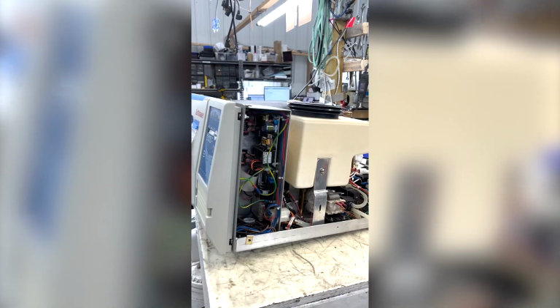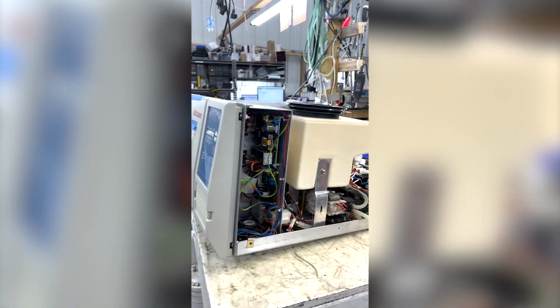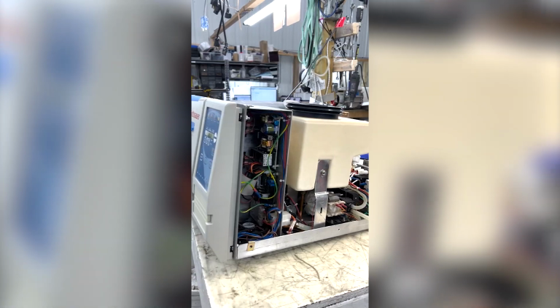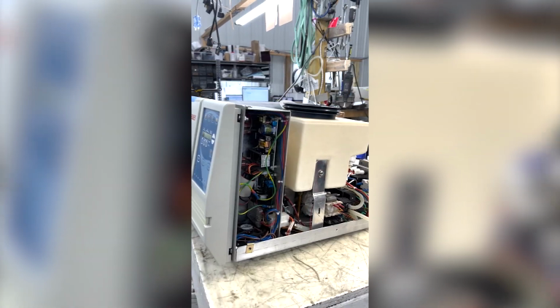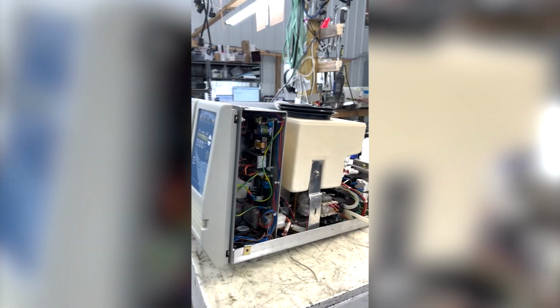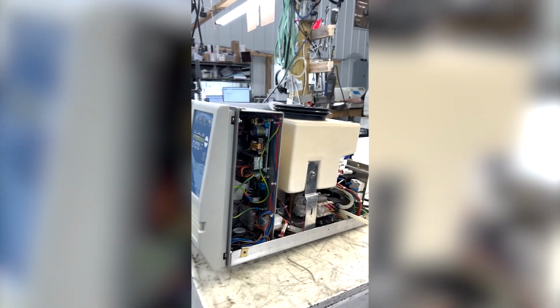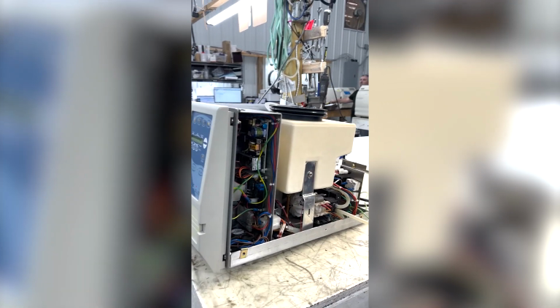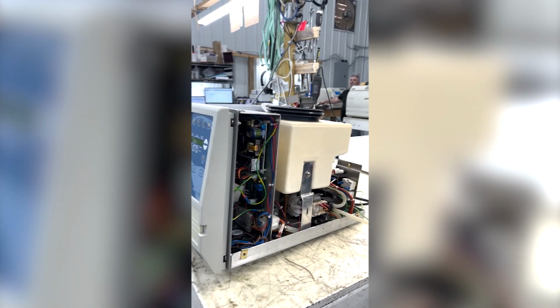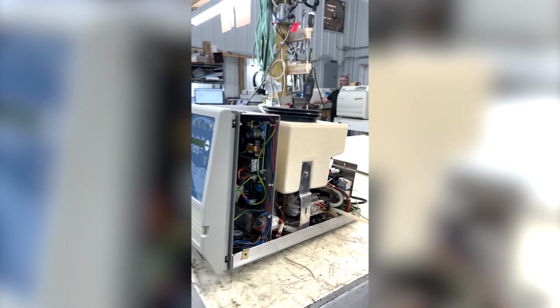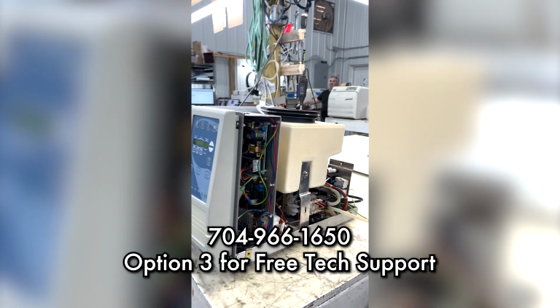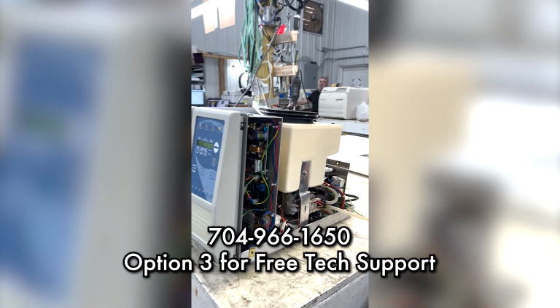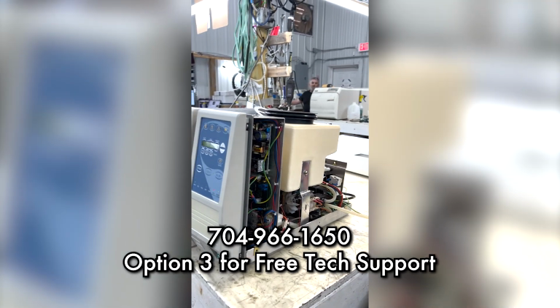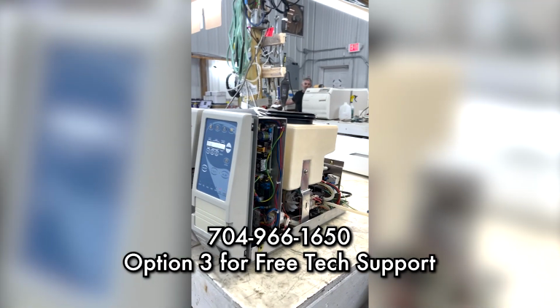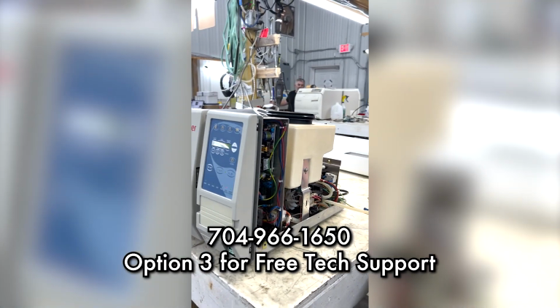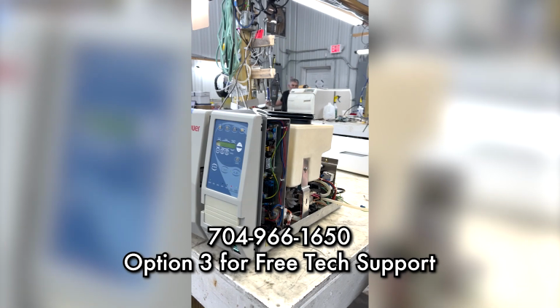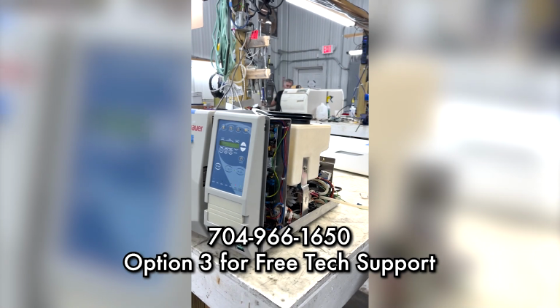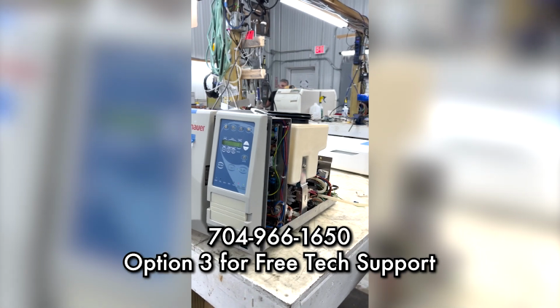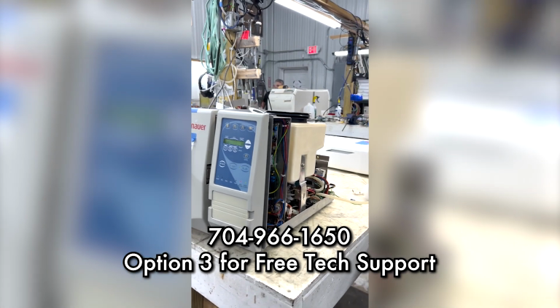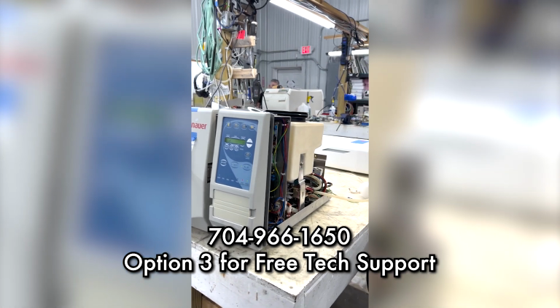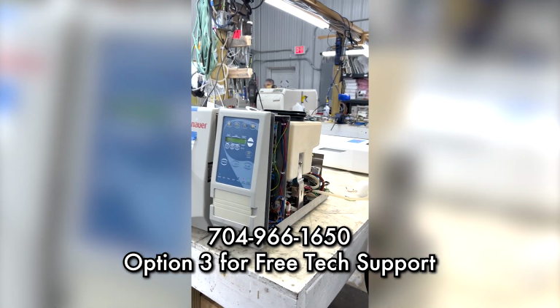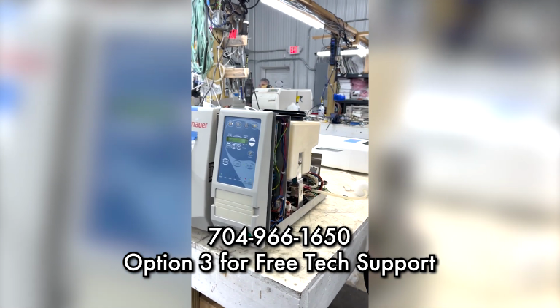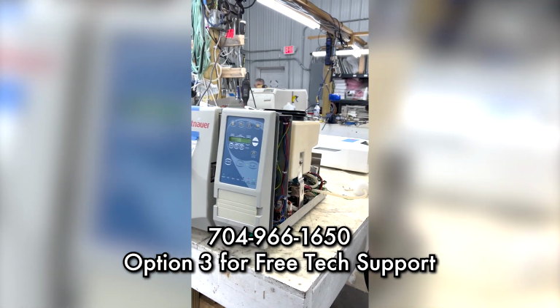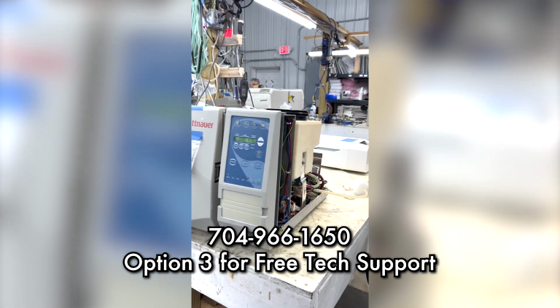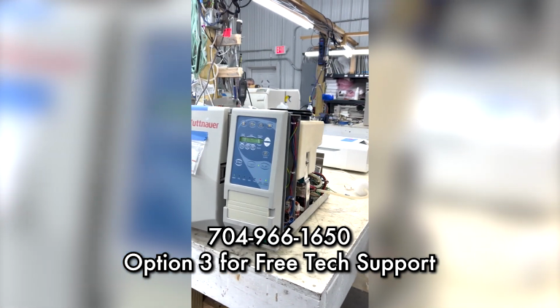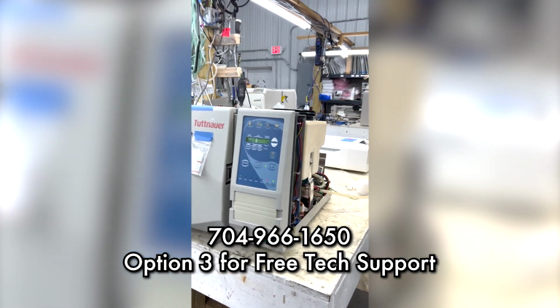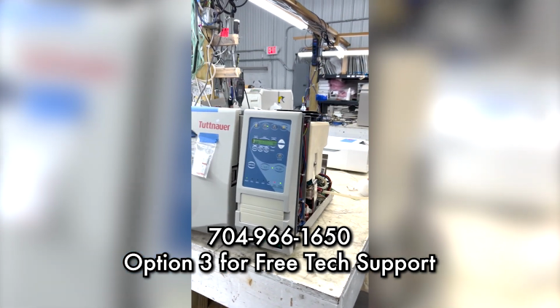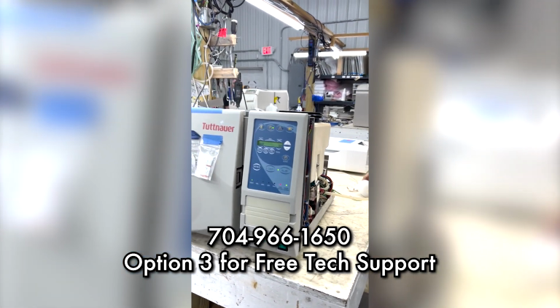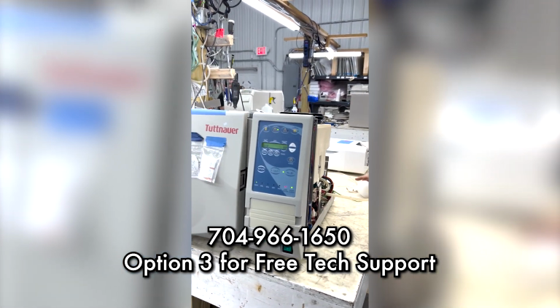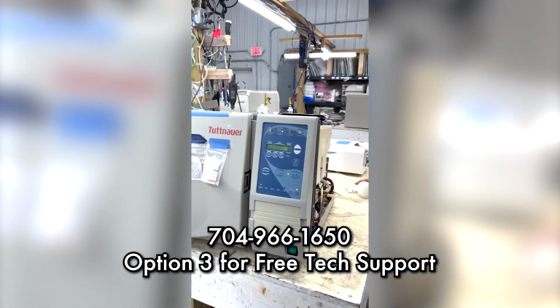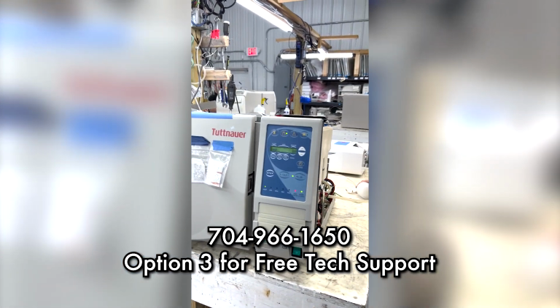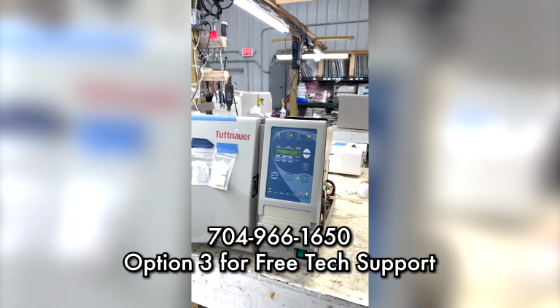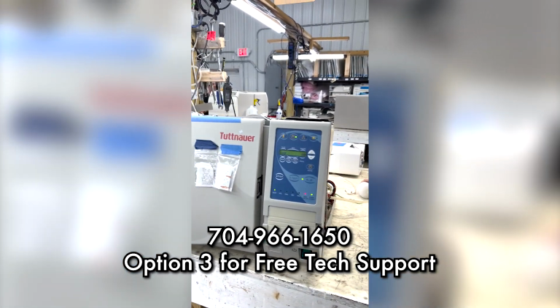Any questions, please give us a call at 704-966-1650, option three for free tech support. Thank you.